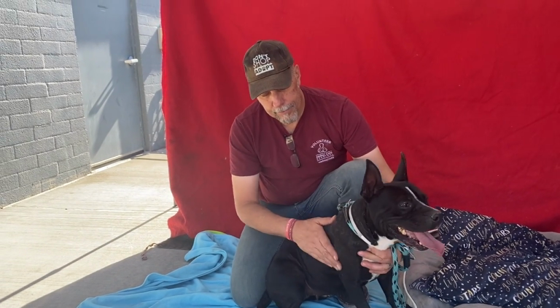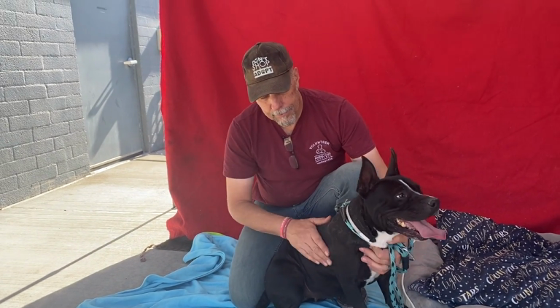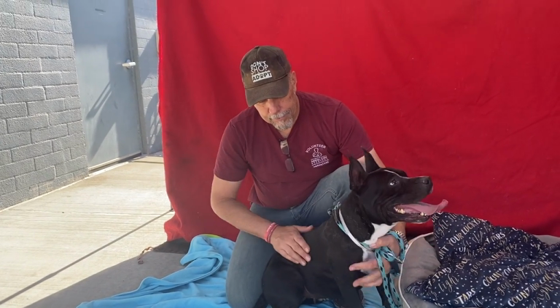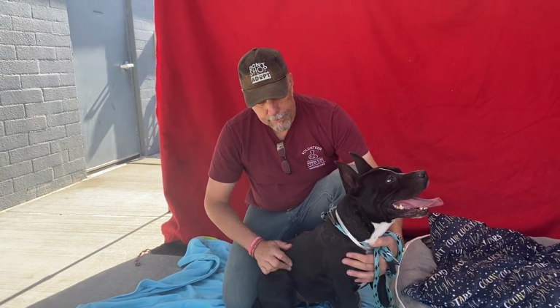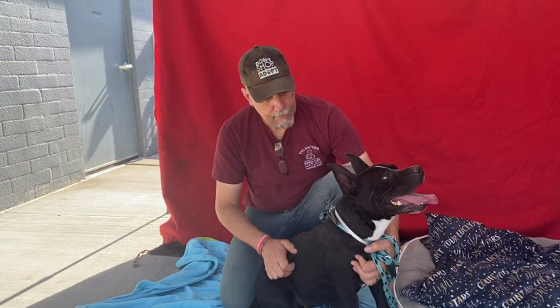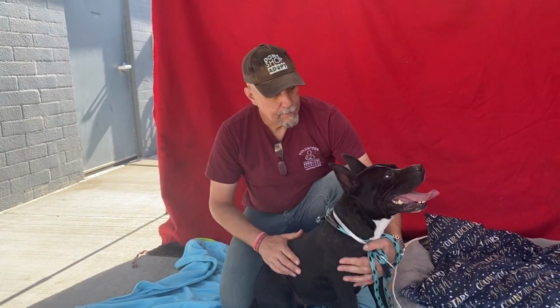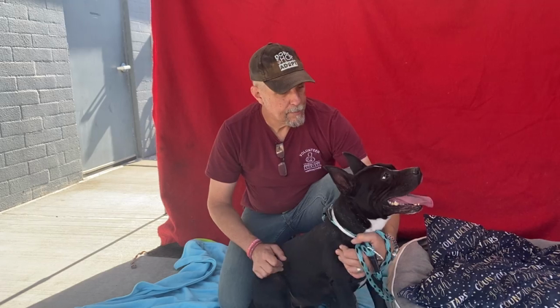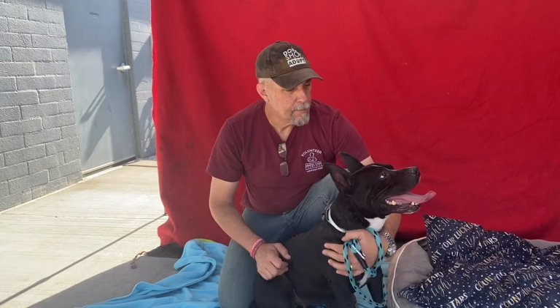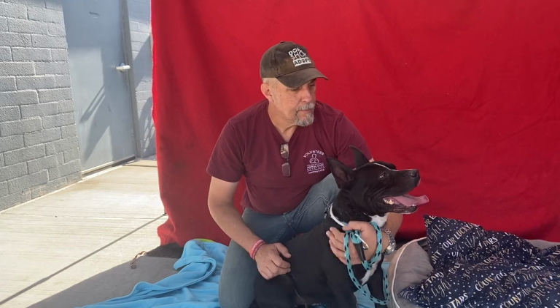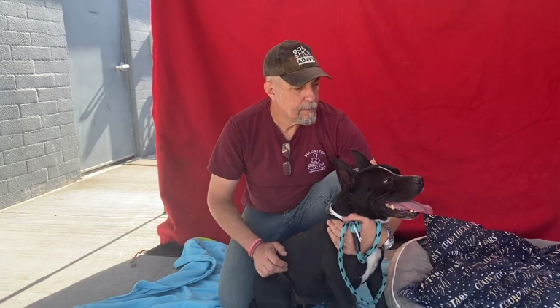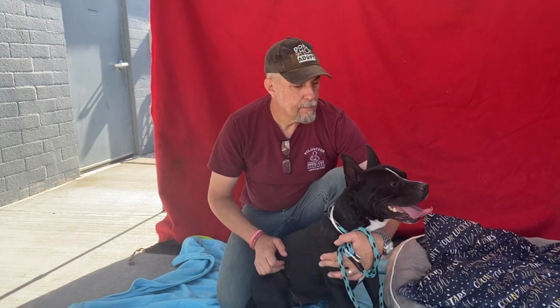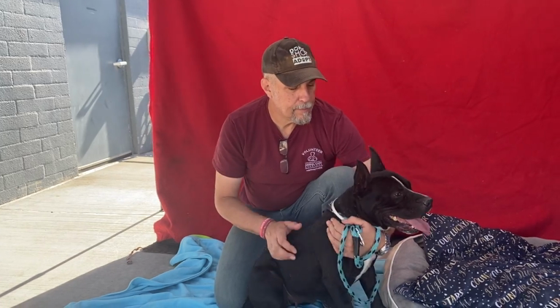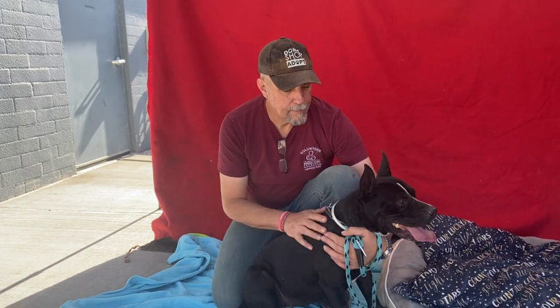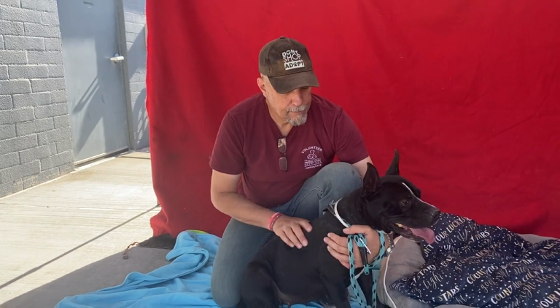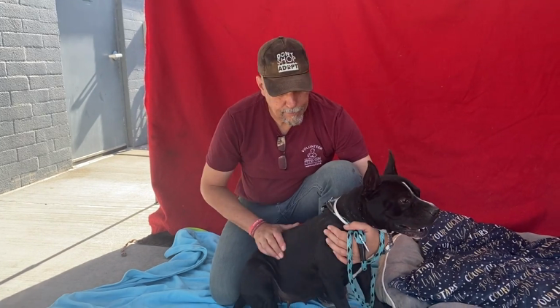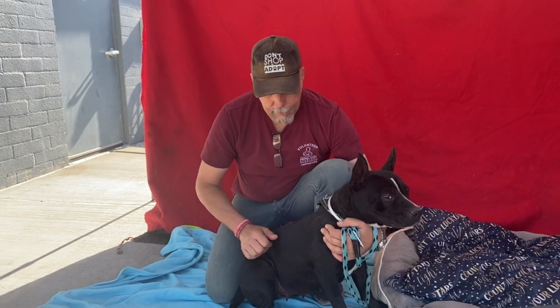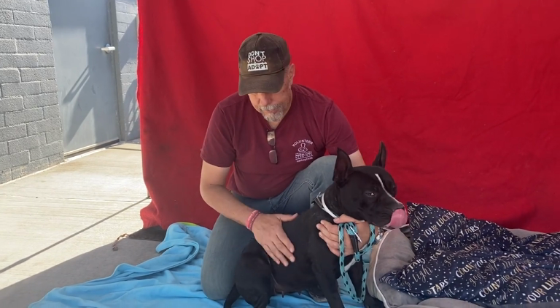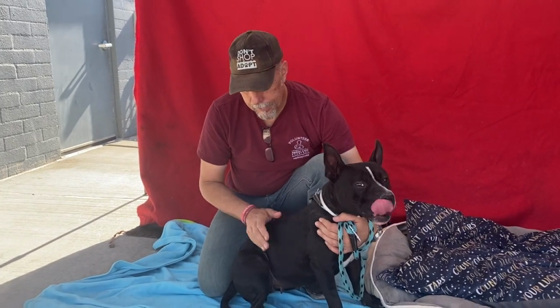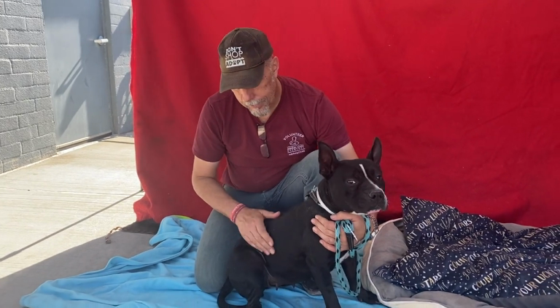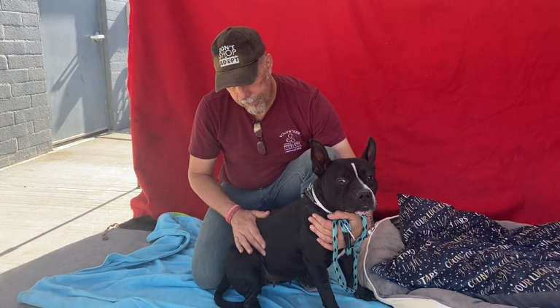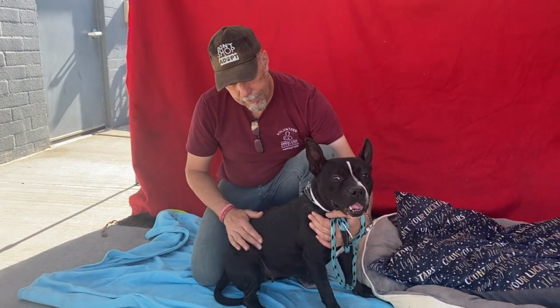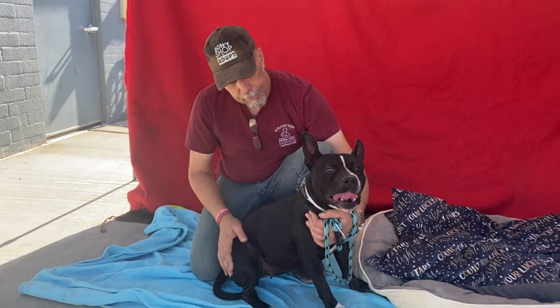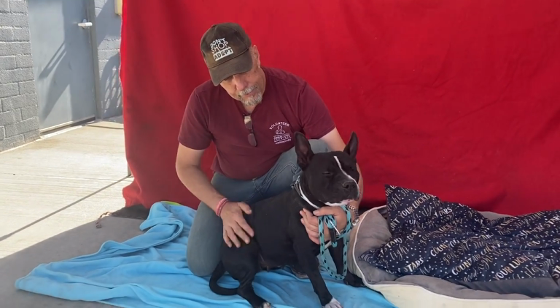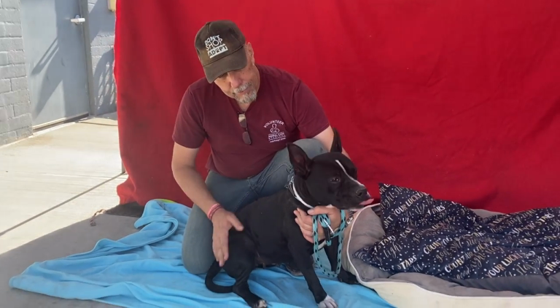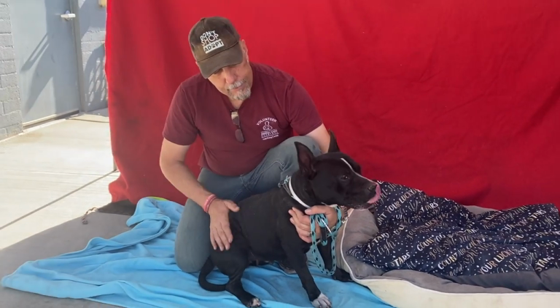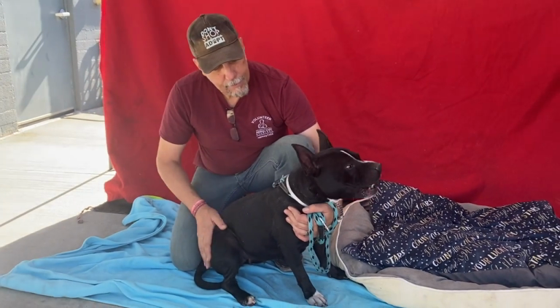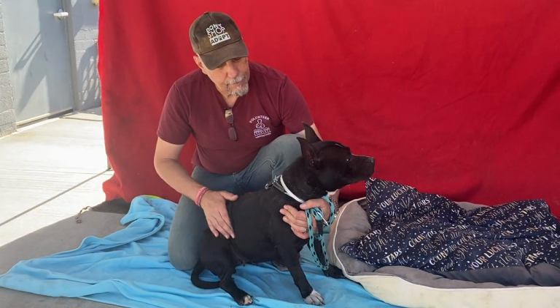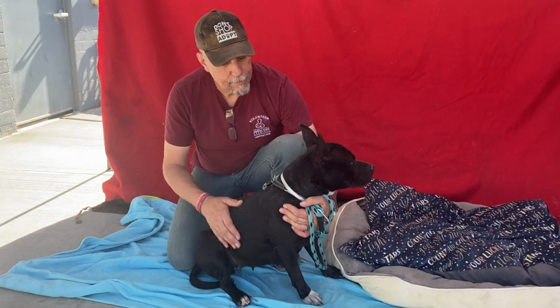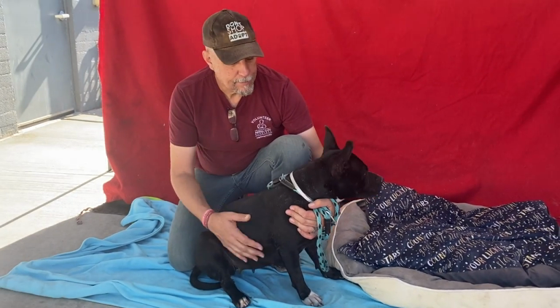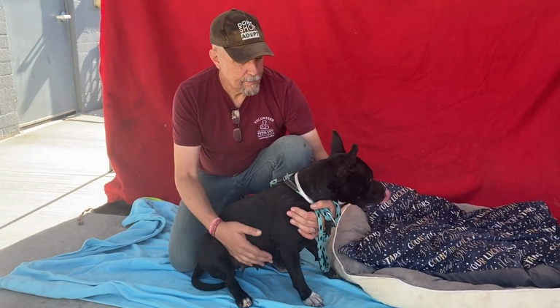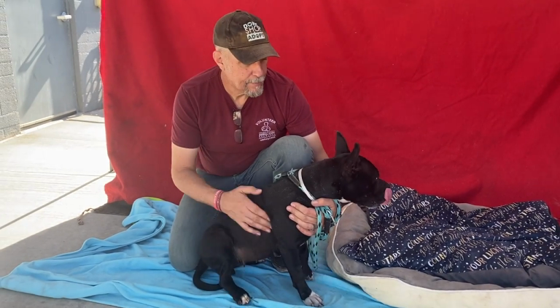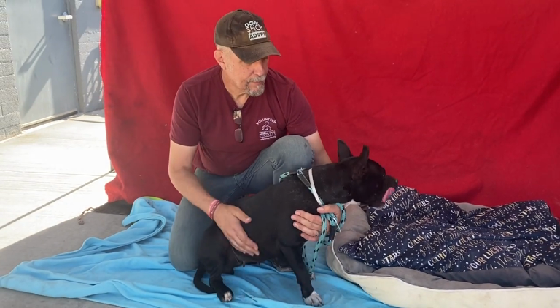She only weighs 46 pounds — she's a really cute size. What can you tell us about her, Bob?